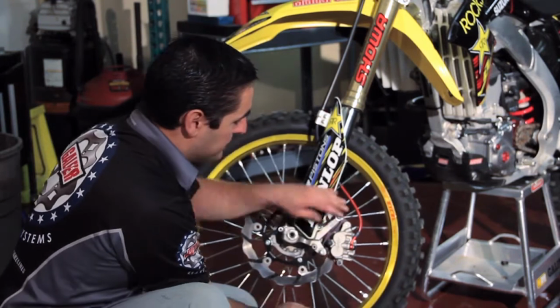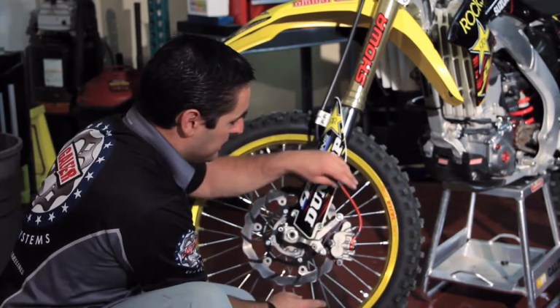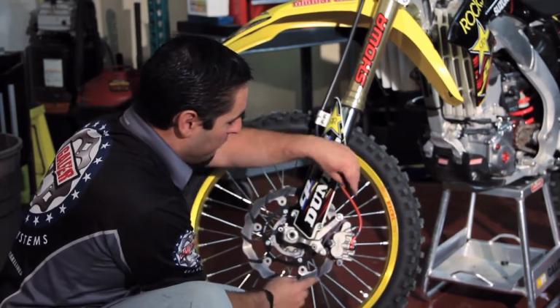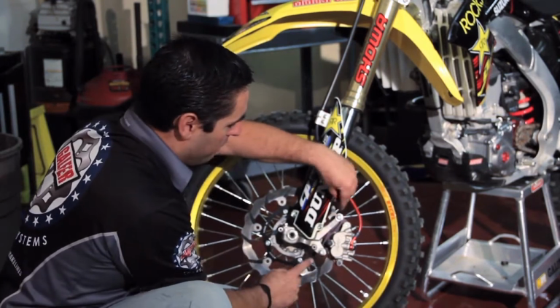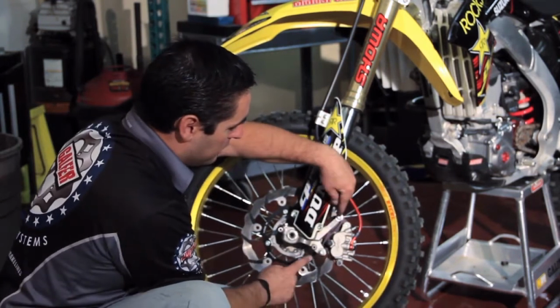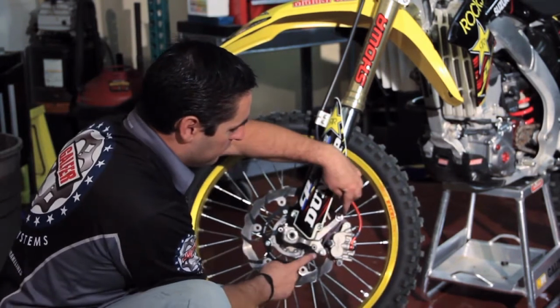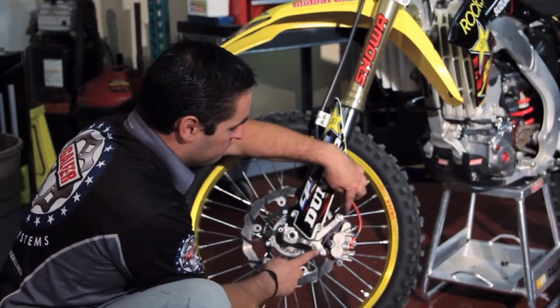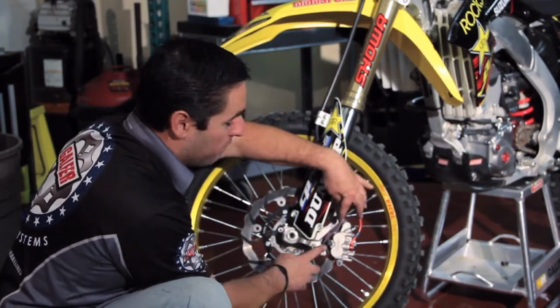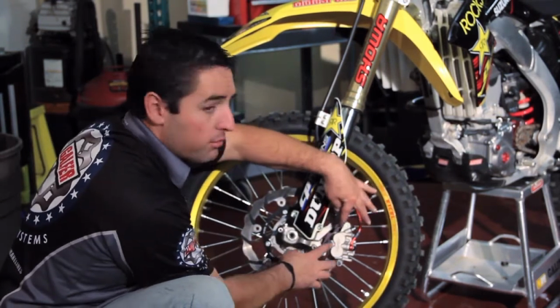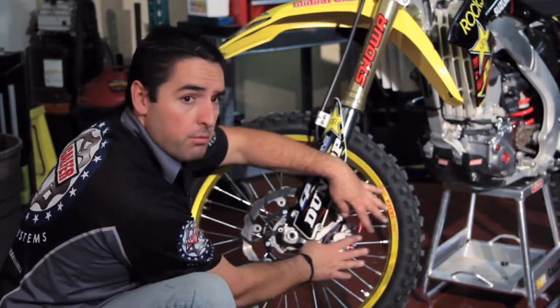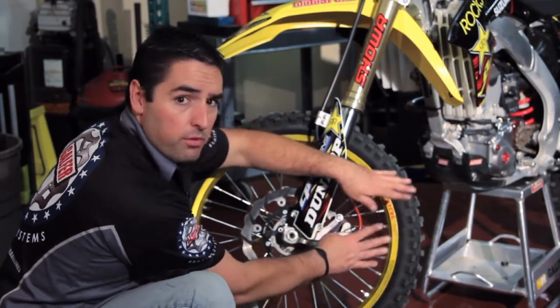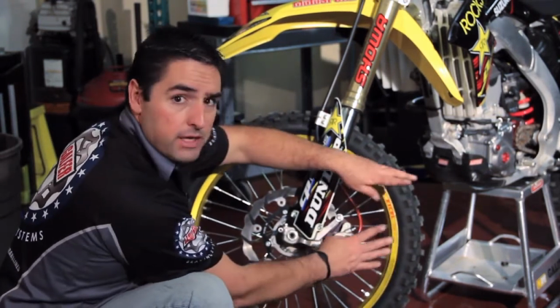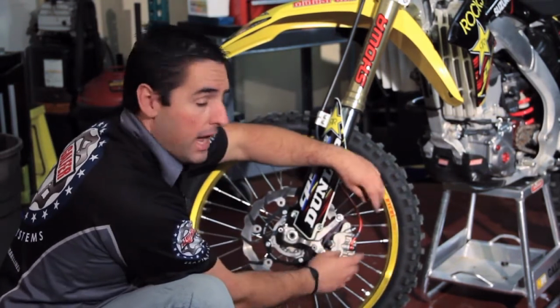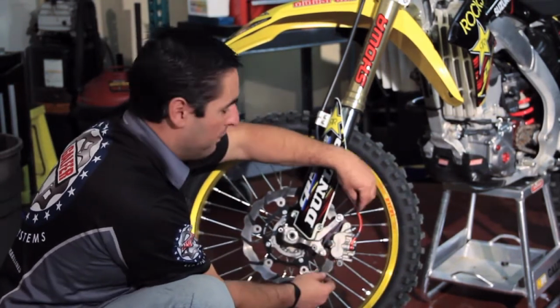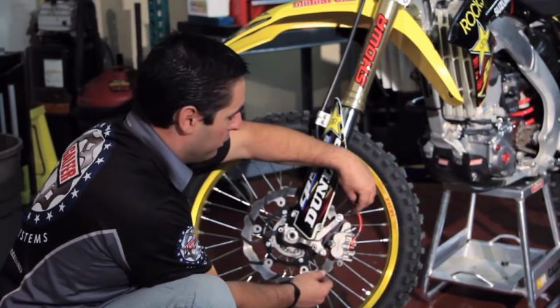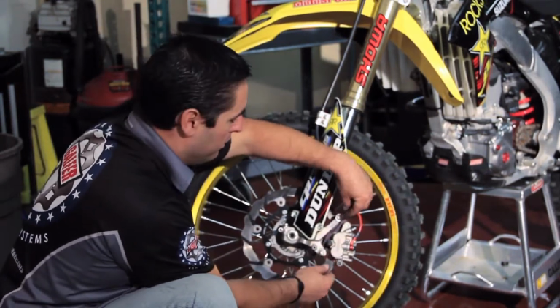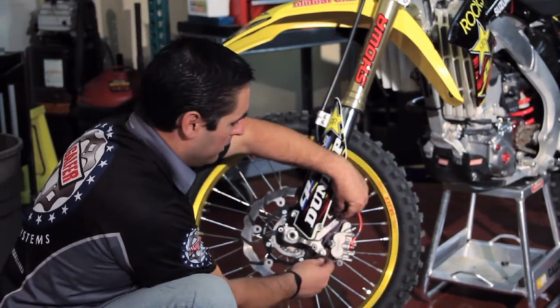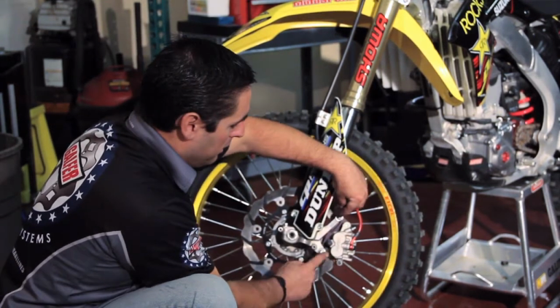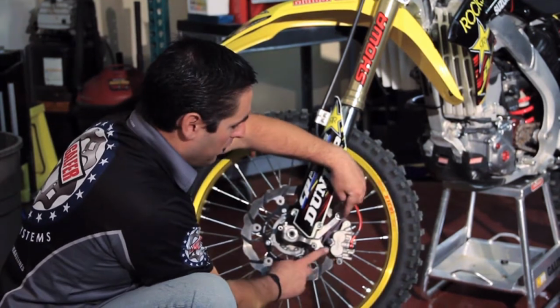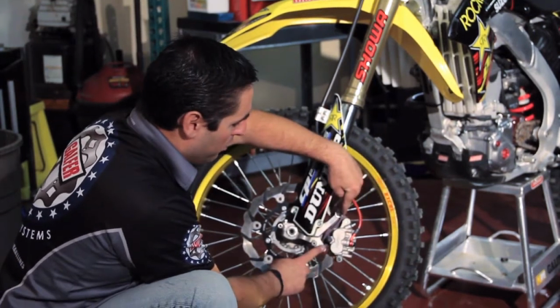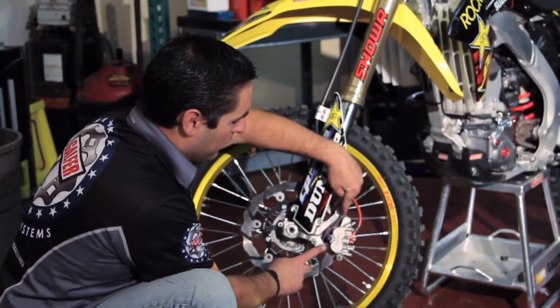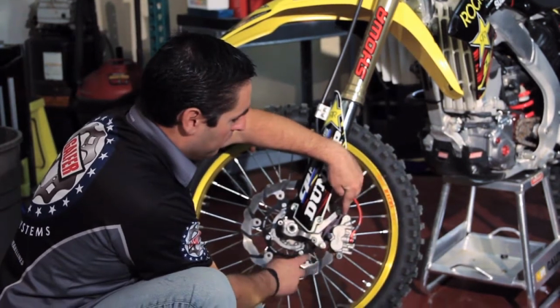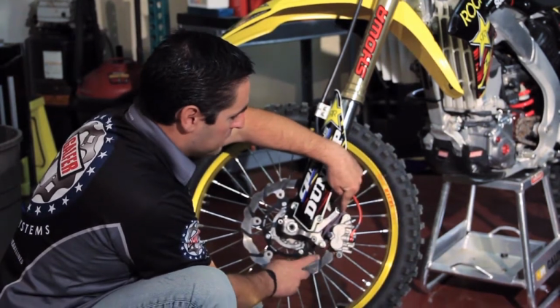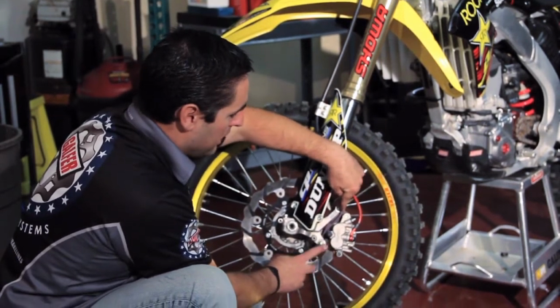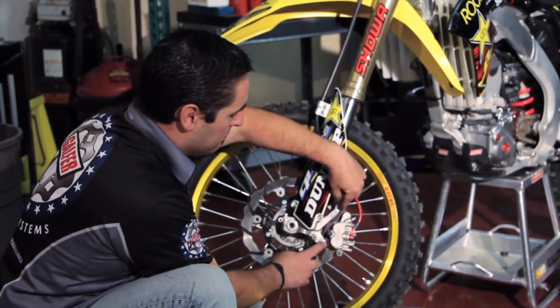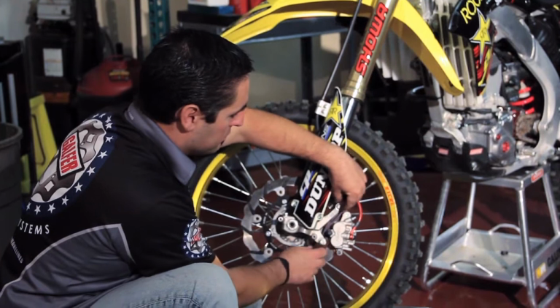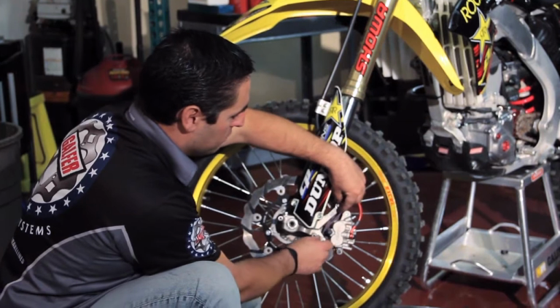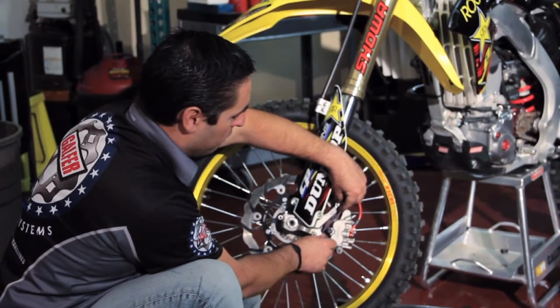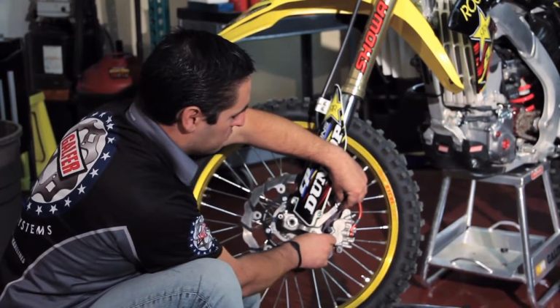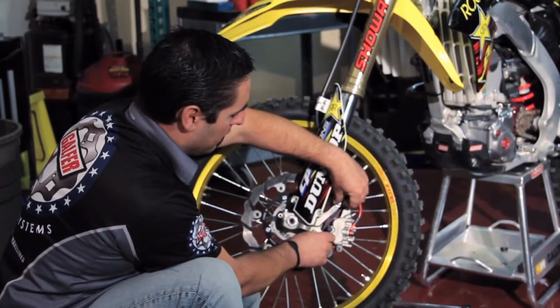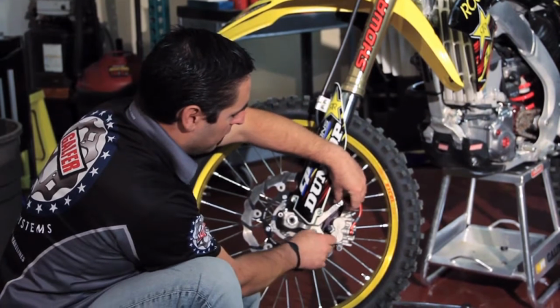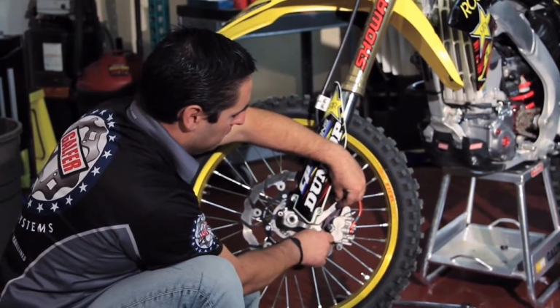The first thing we want to do is remove the caliper, and we're going to loosen up these two bolts right here.